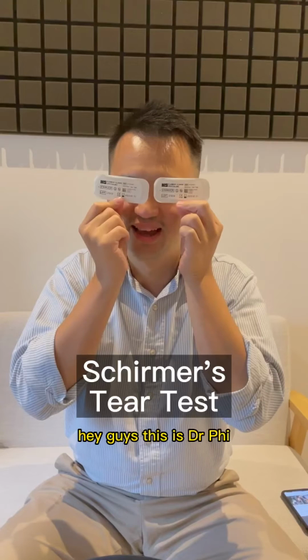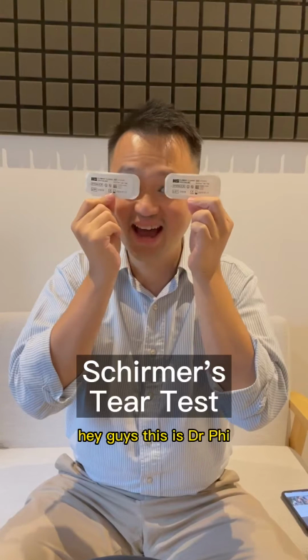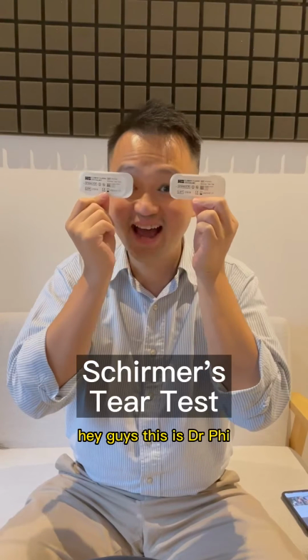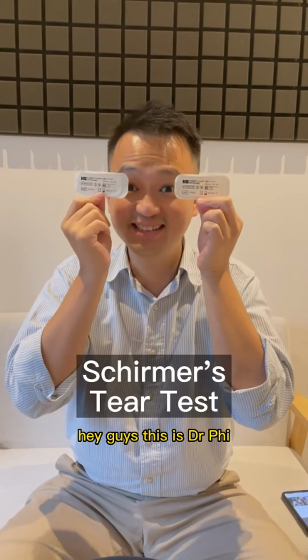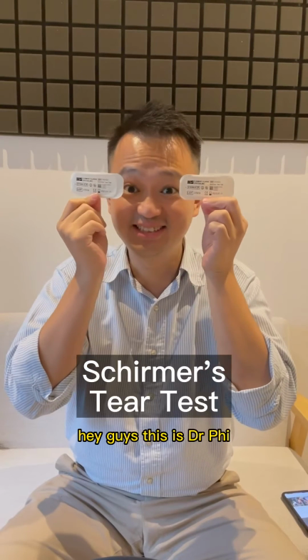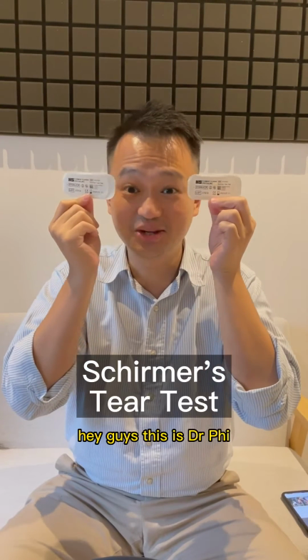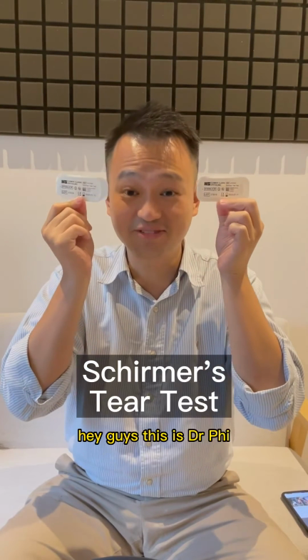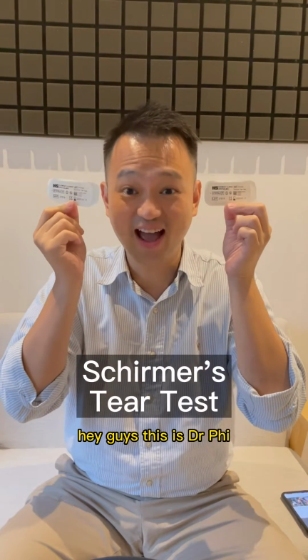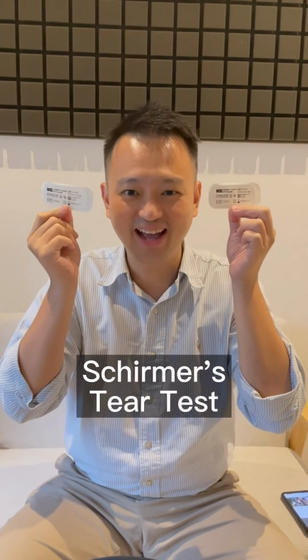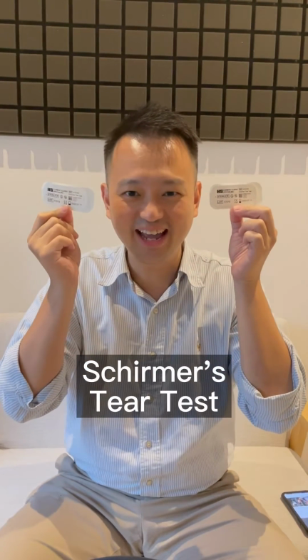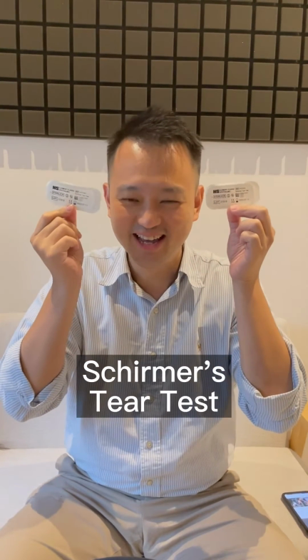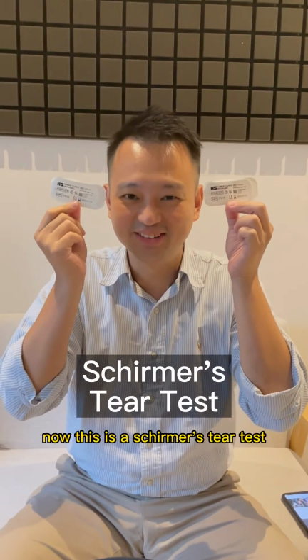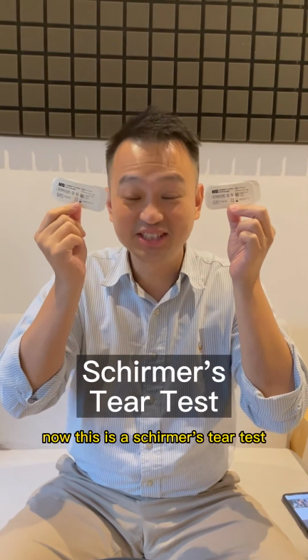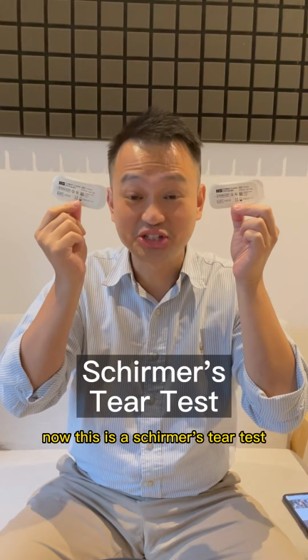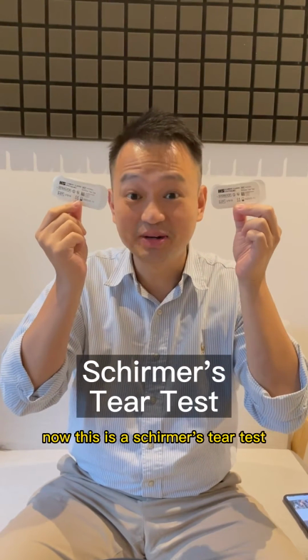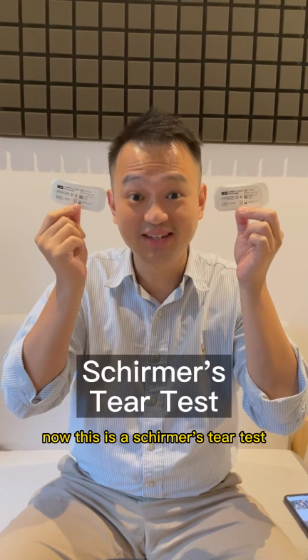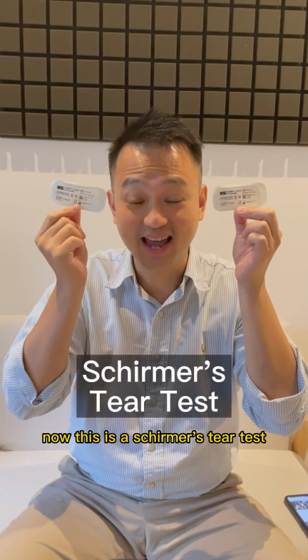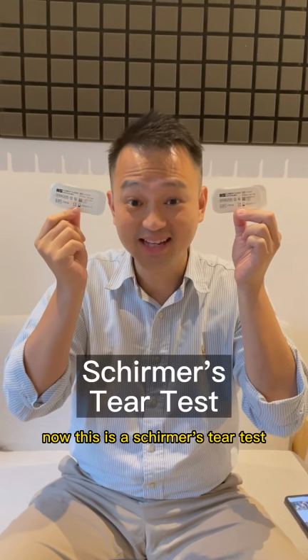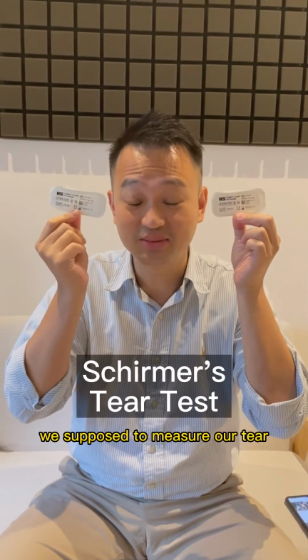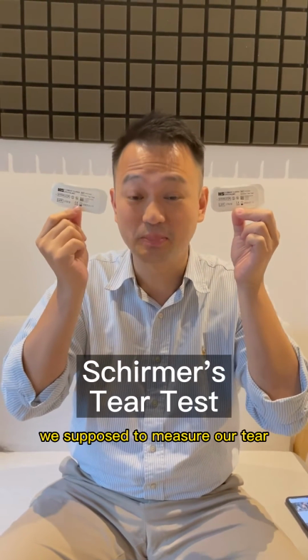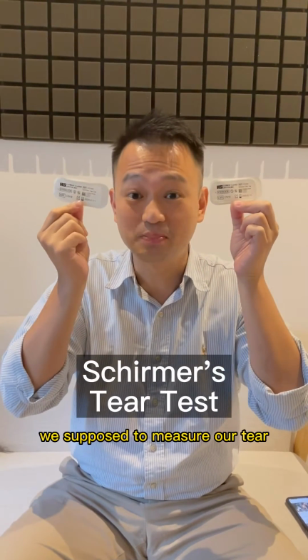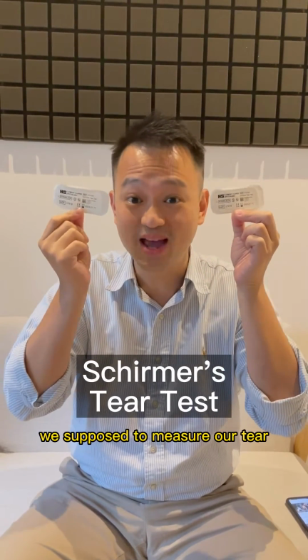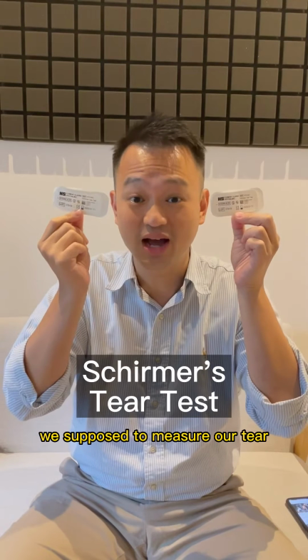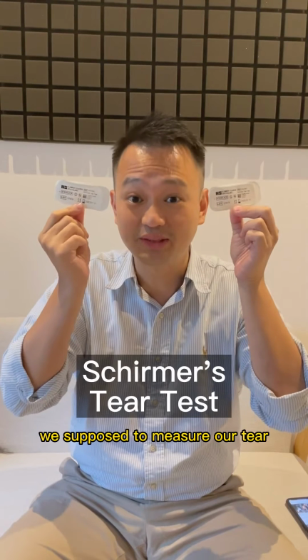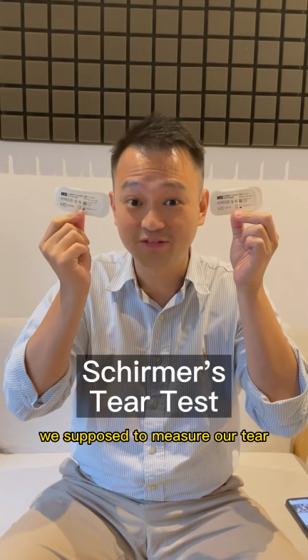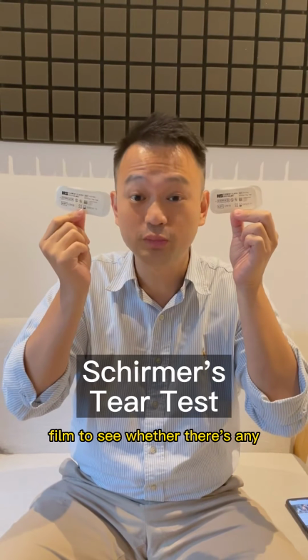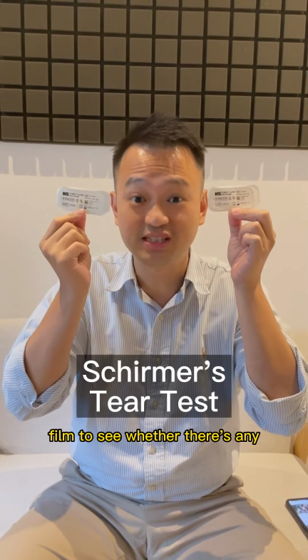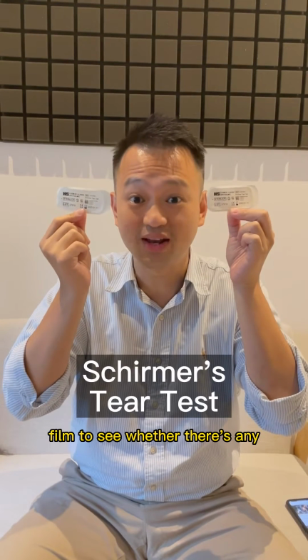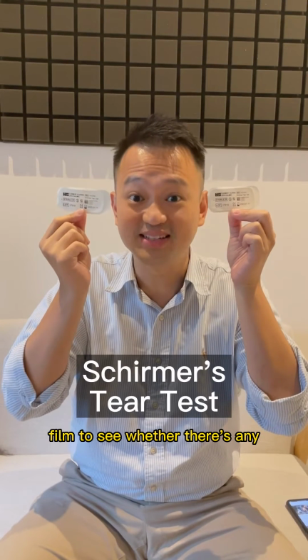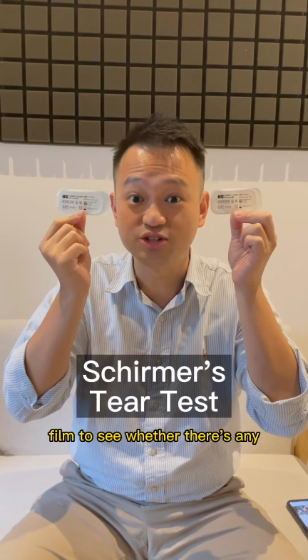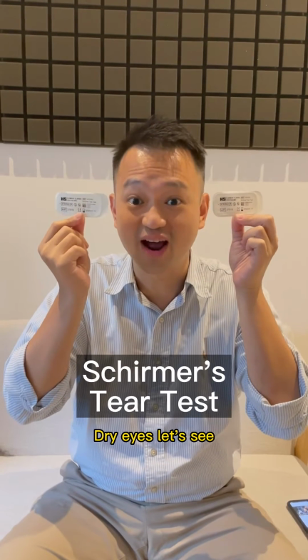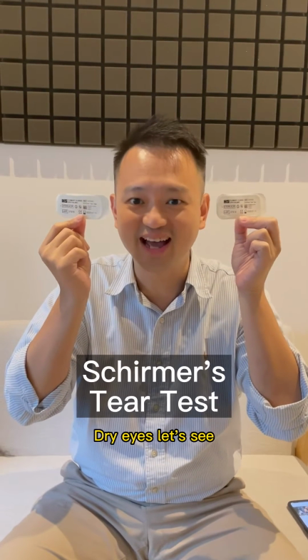Hey guys! This is Dr. Fai! Now this is the Schirmer Tear Test. We're supposed to measure our tear film to see whether there's any dry eyes.